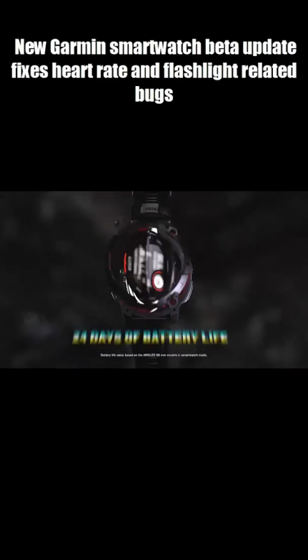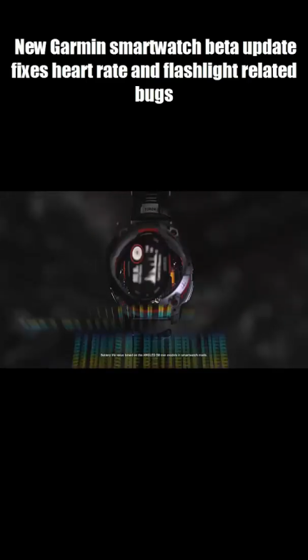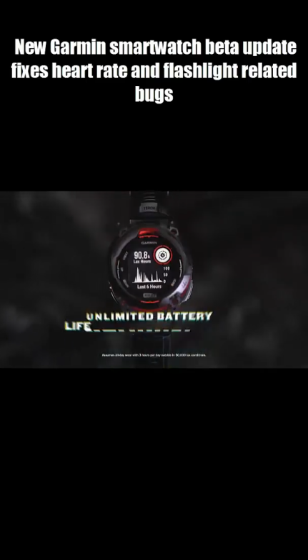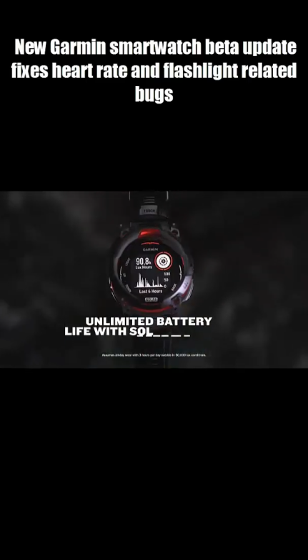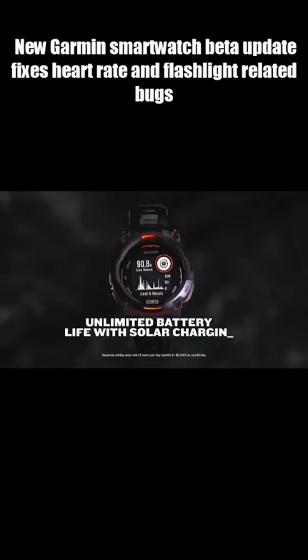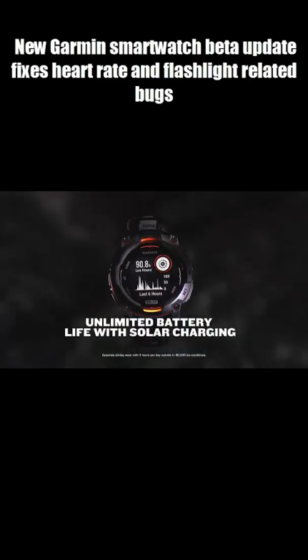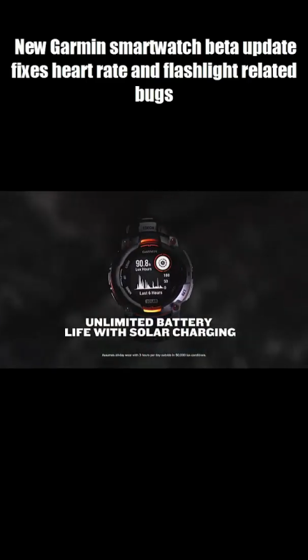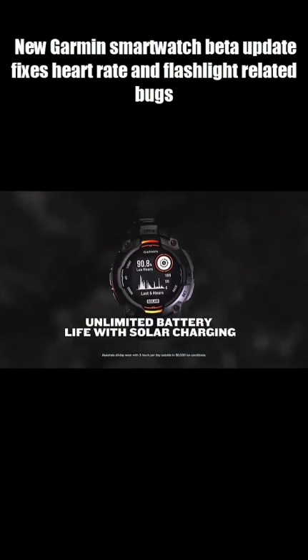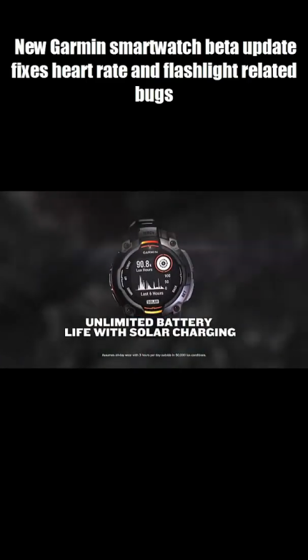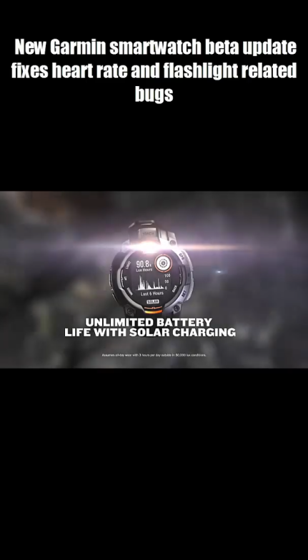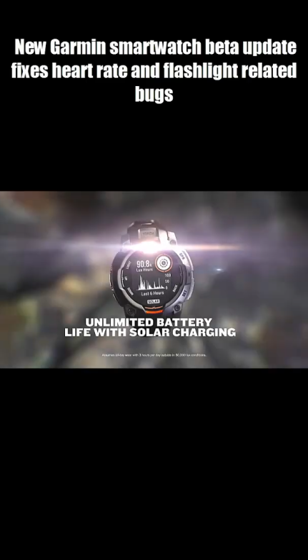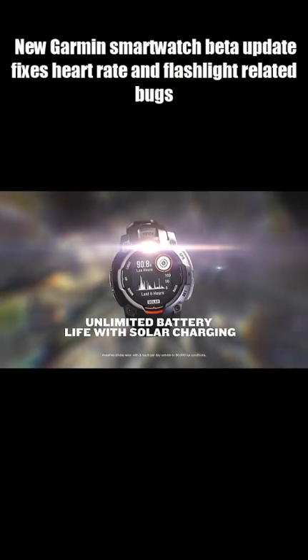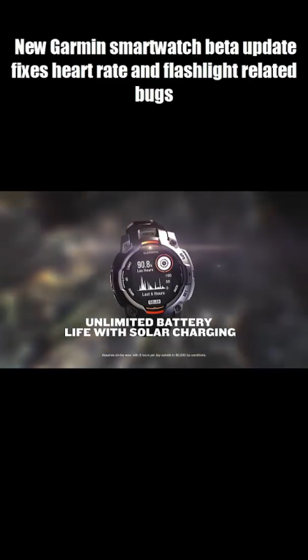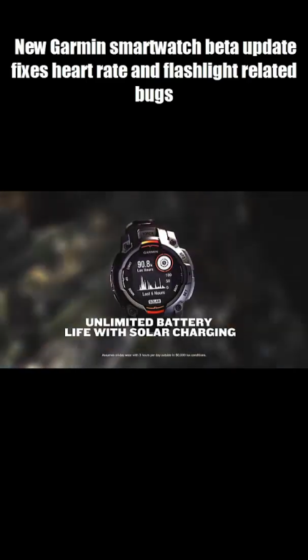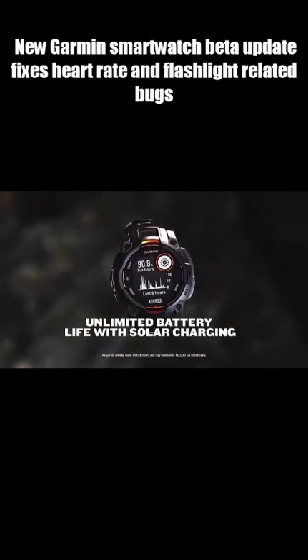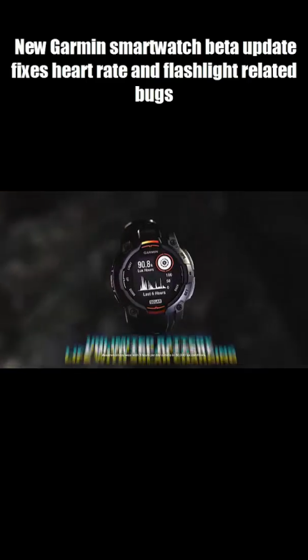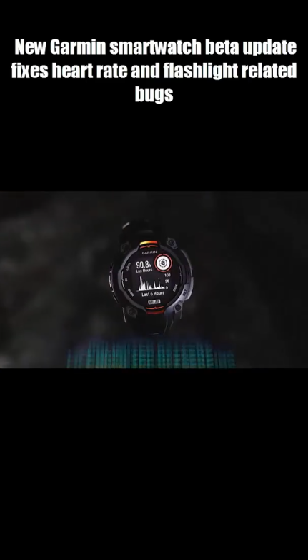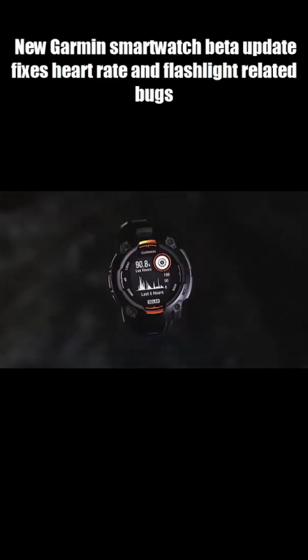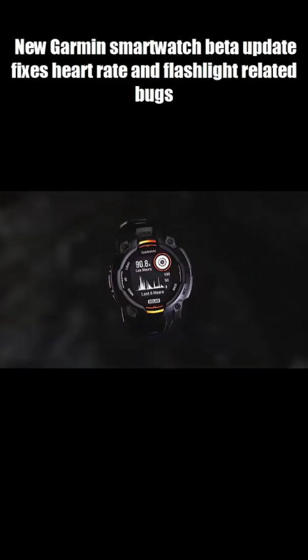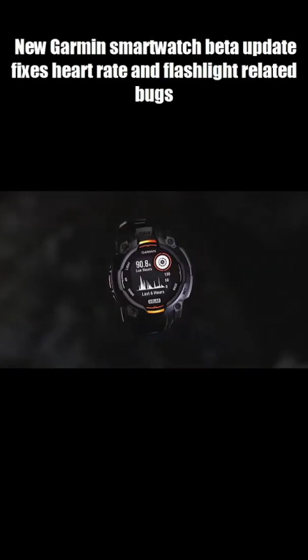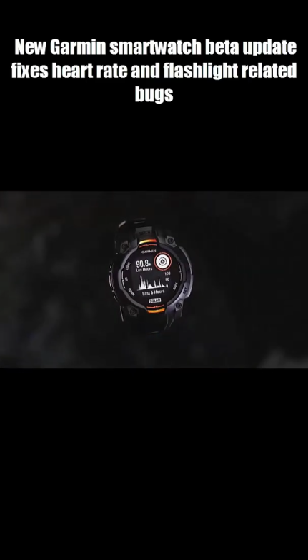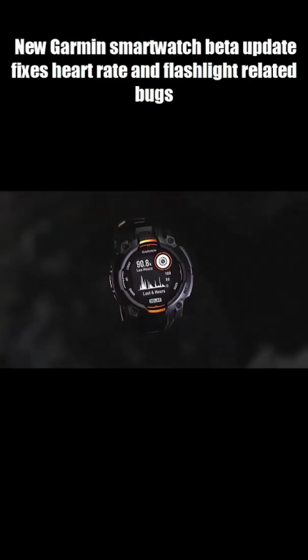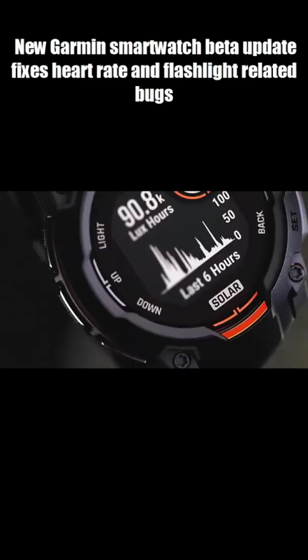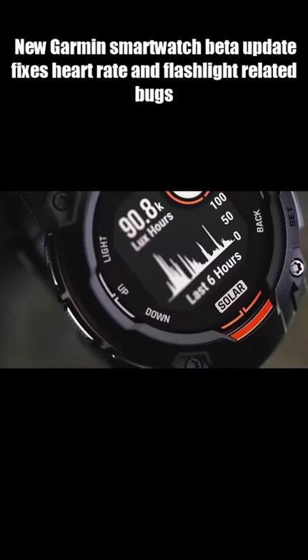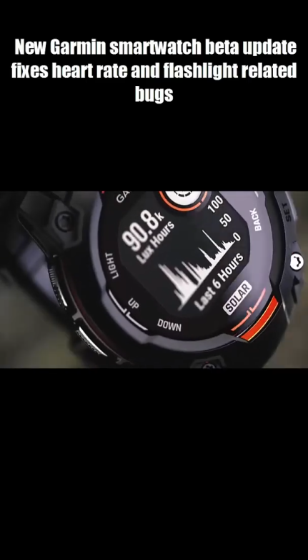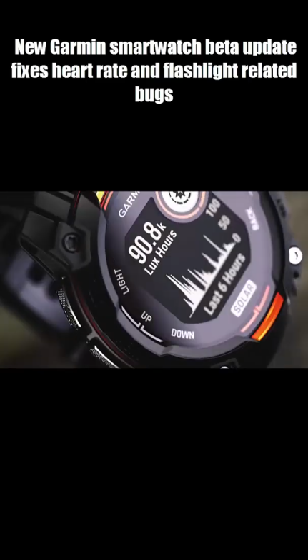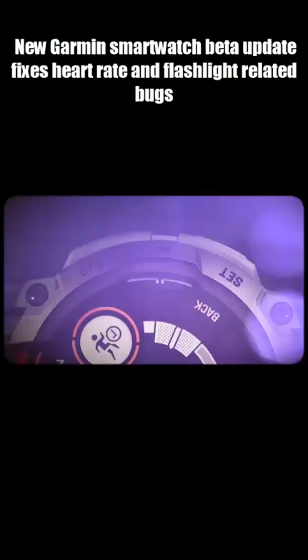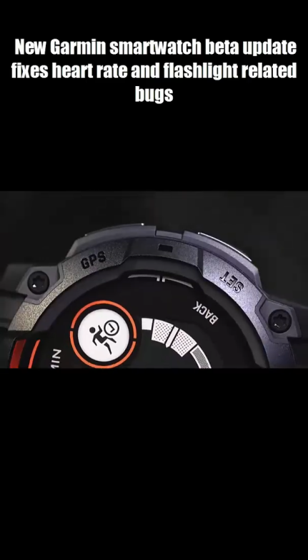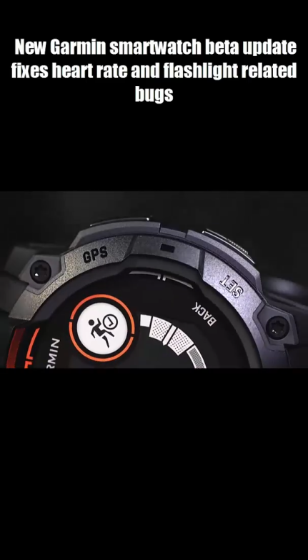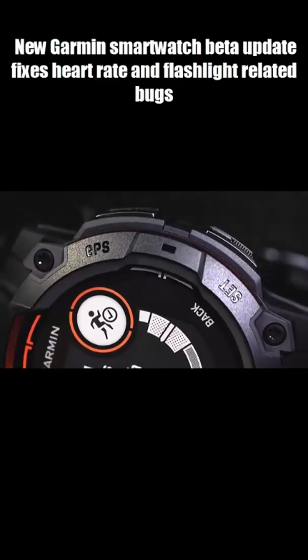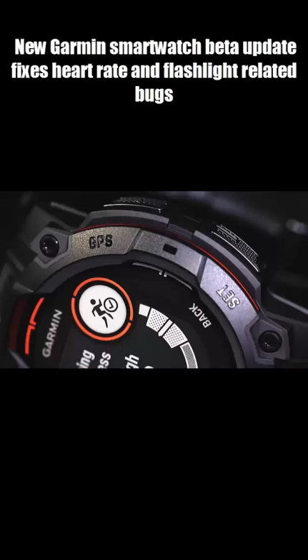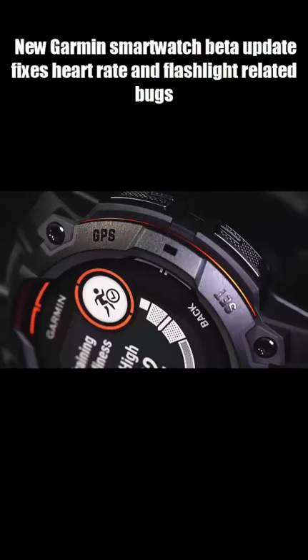But the big win? The Instinct 3 Solar no longer crashes when pairing a running dynamics pod. That's huge for runners.